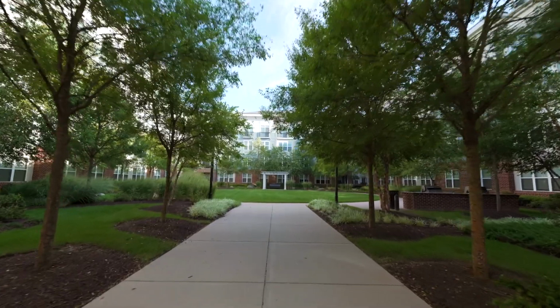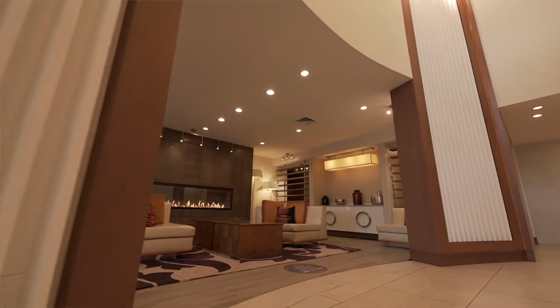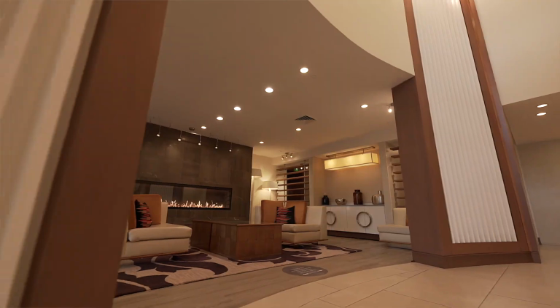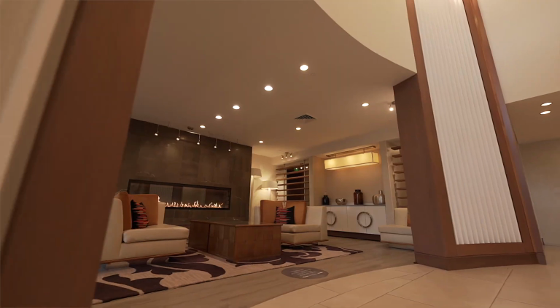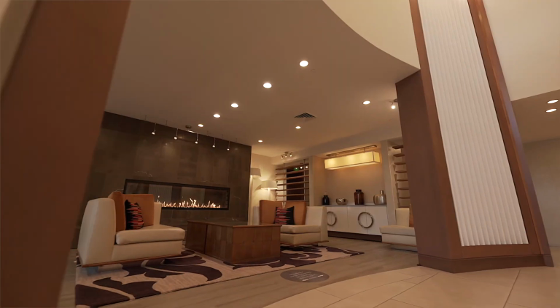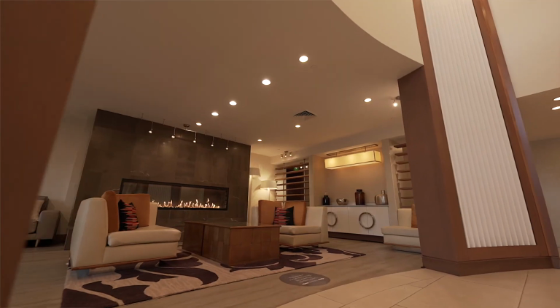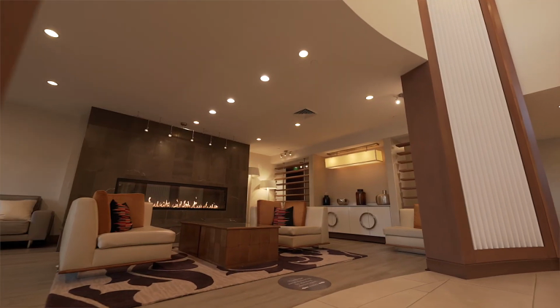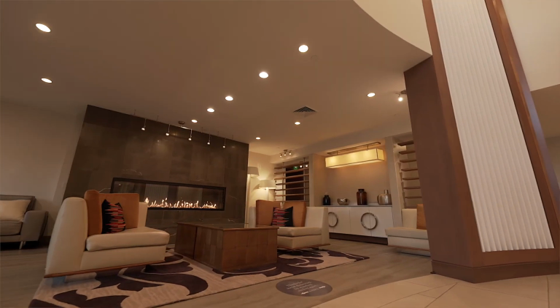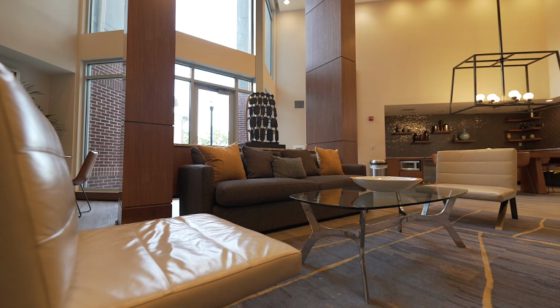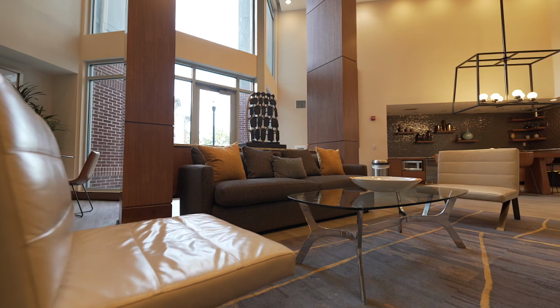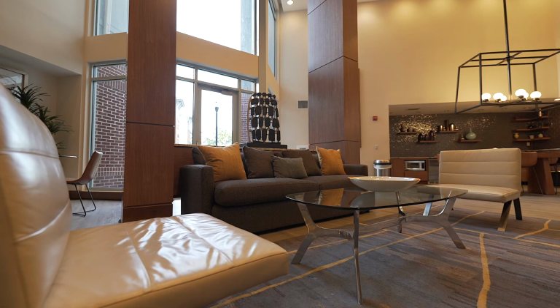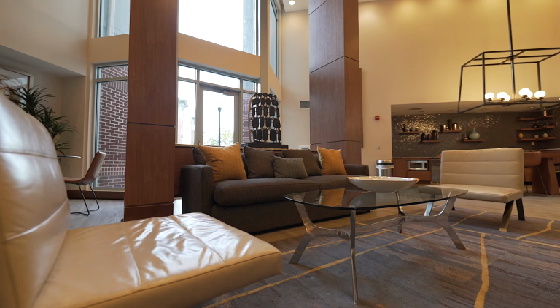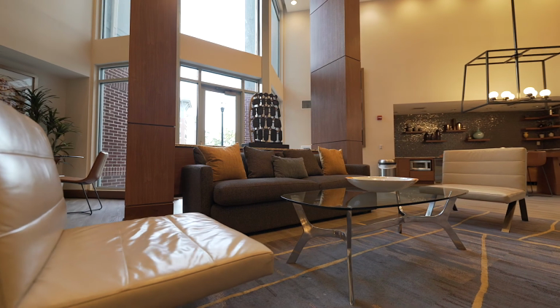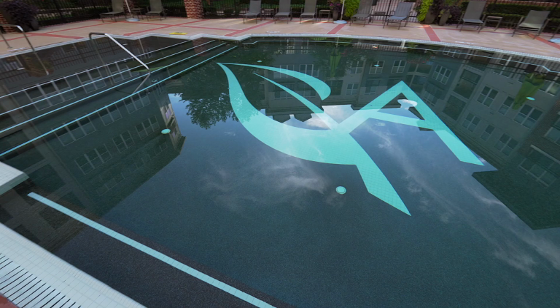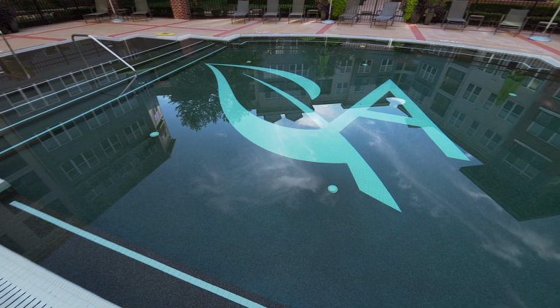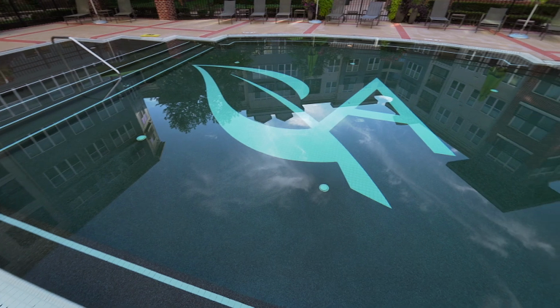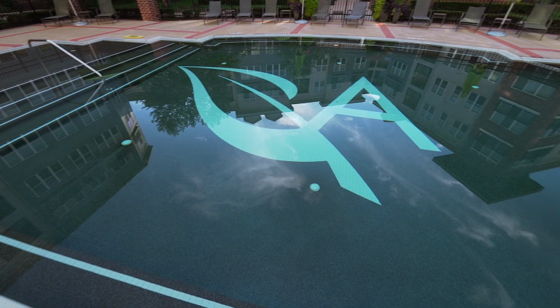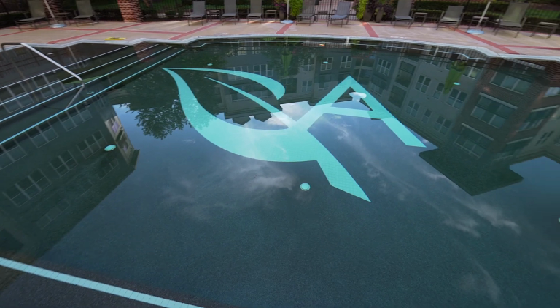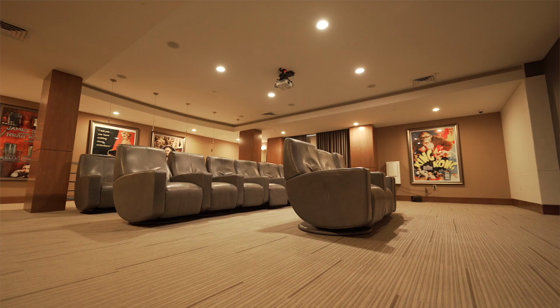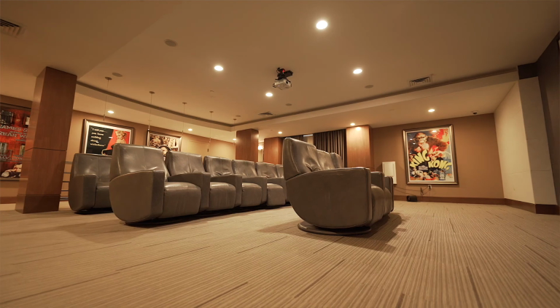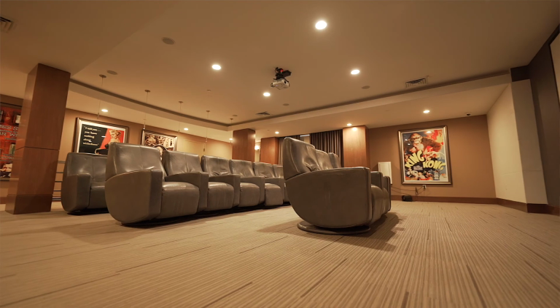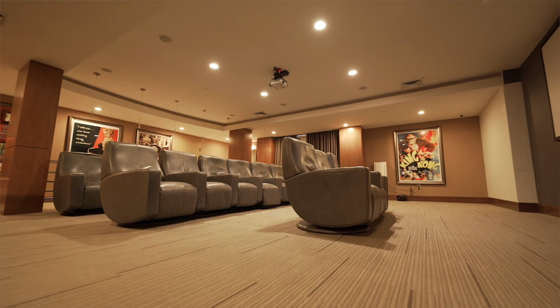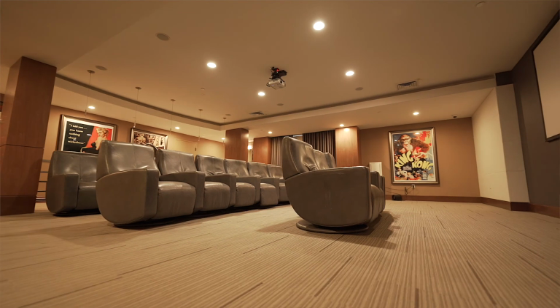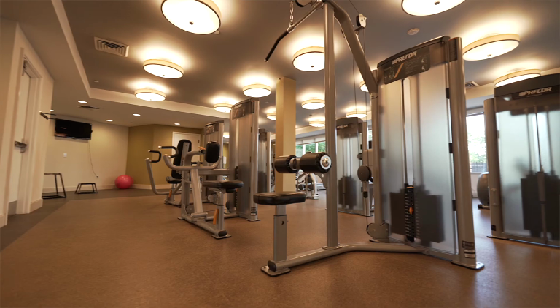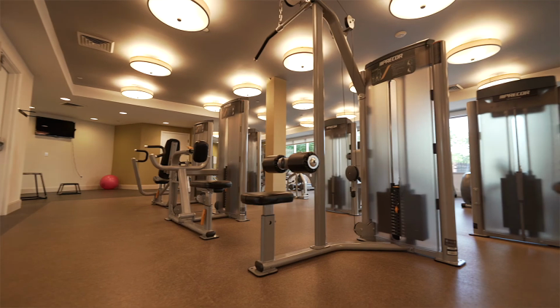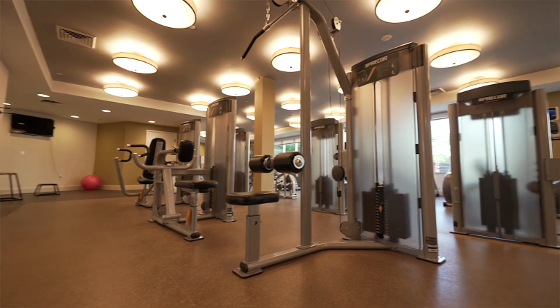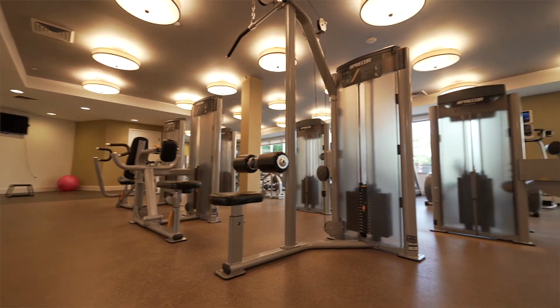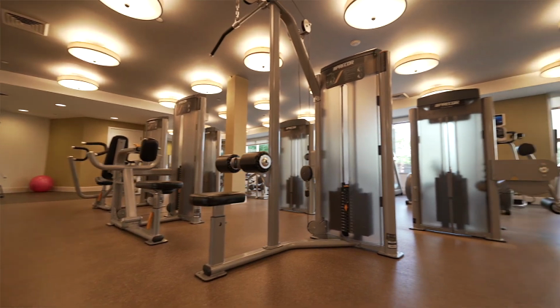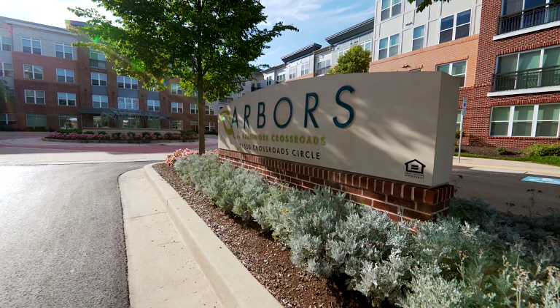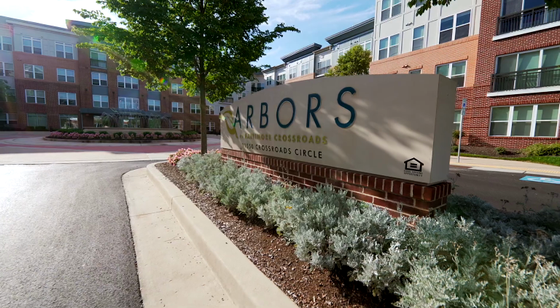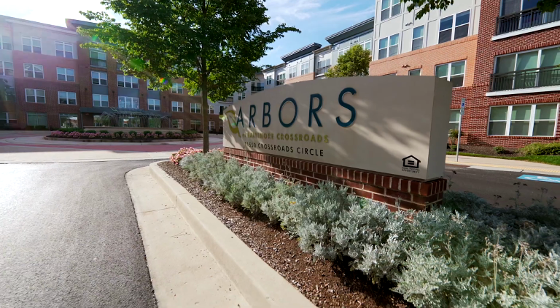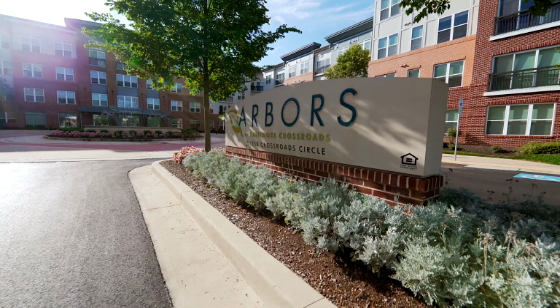Now that I've taken you on a quick tour of all of our amenity spaces, I would like to take you on a tour of our neighborhood.